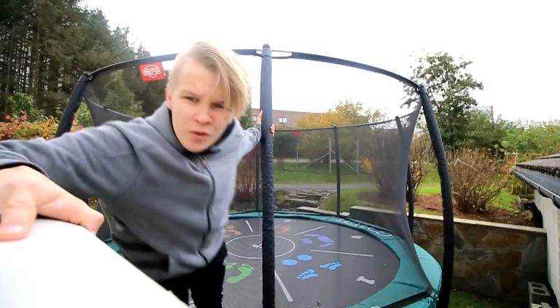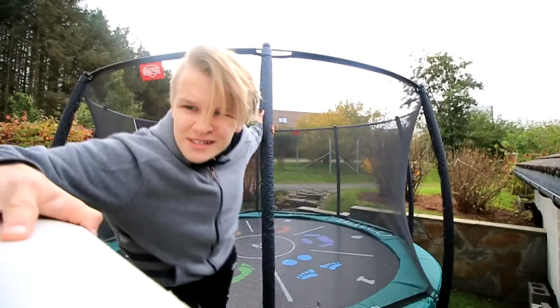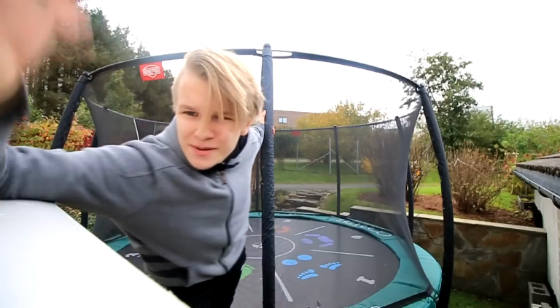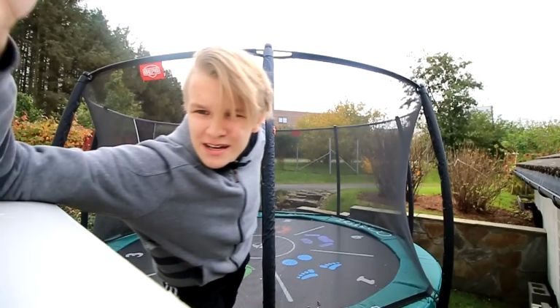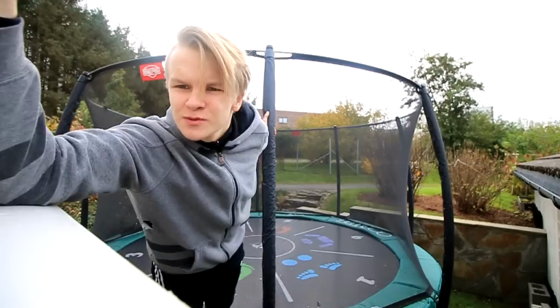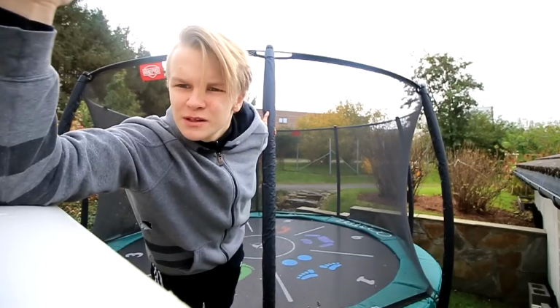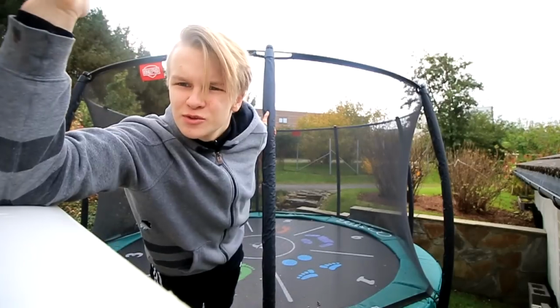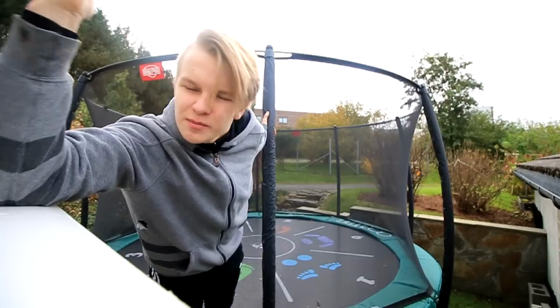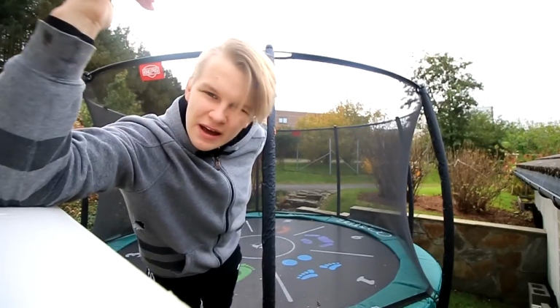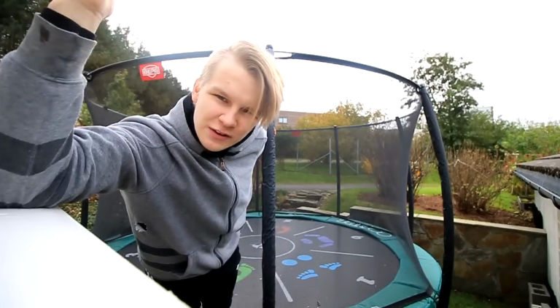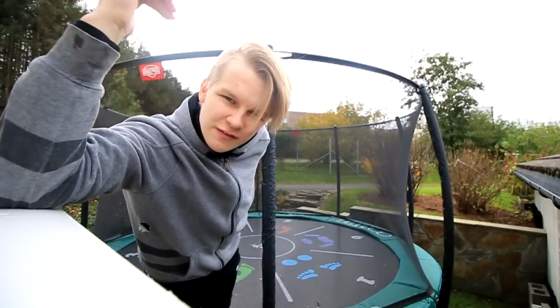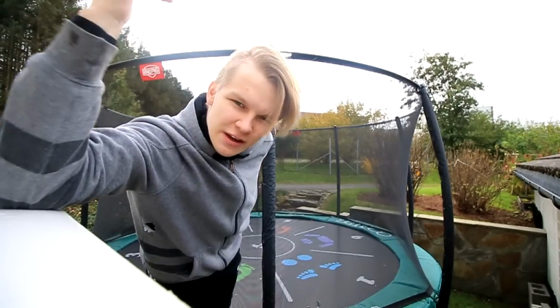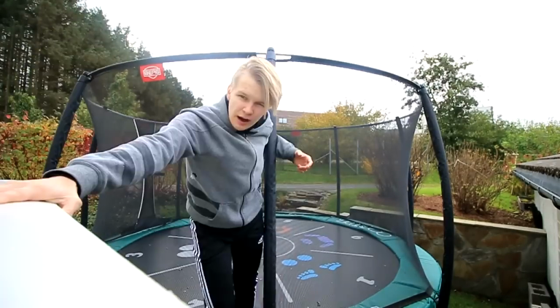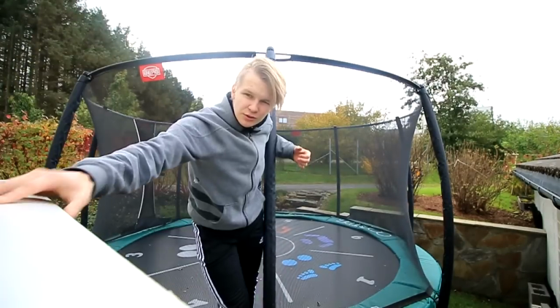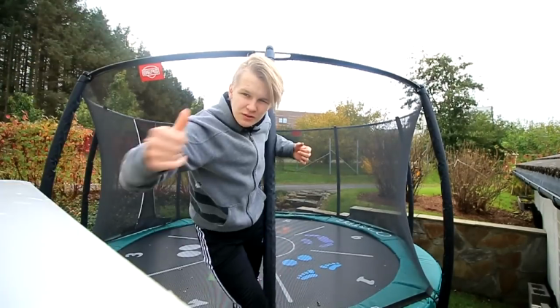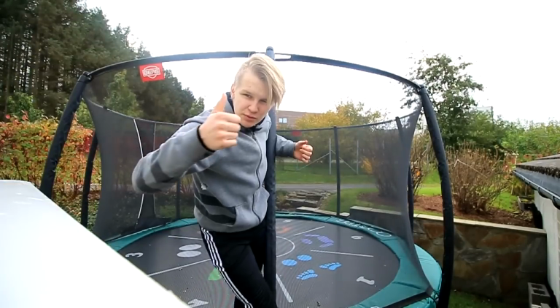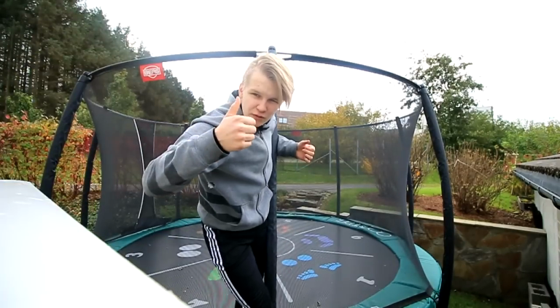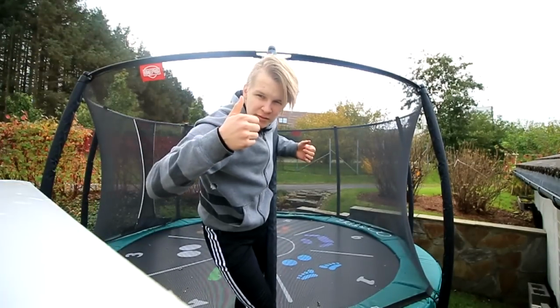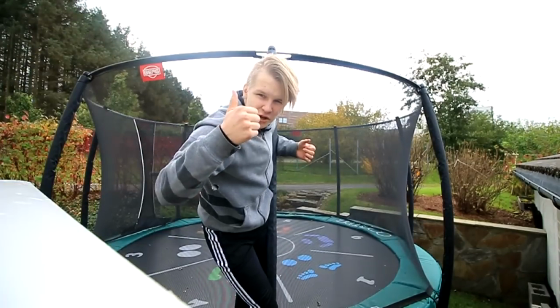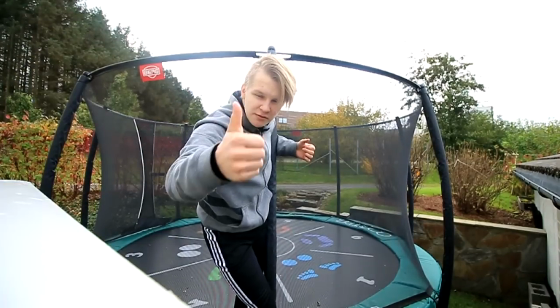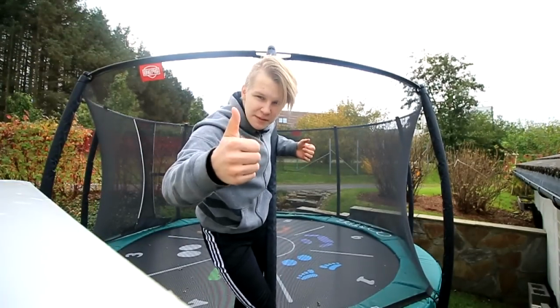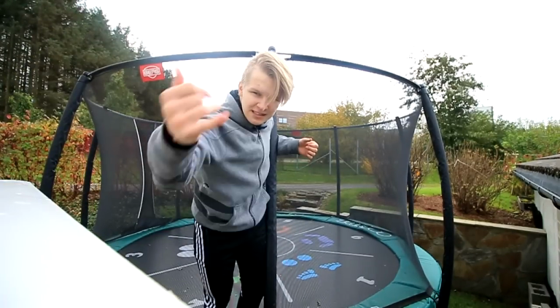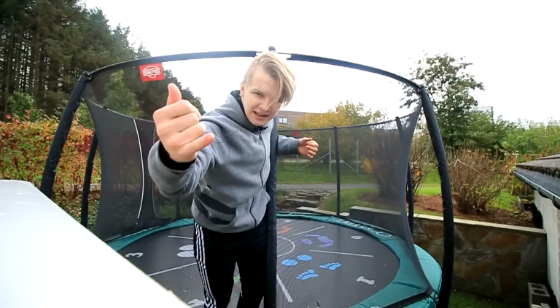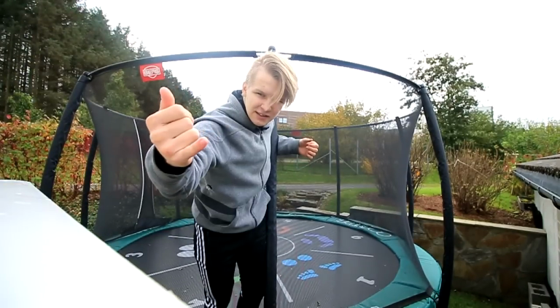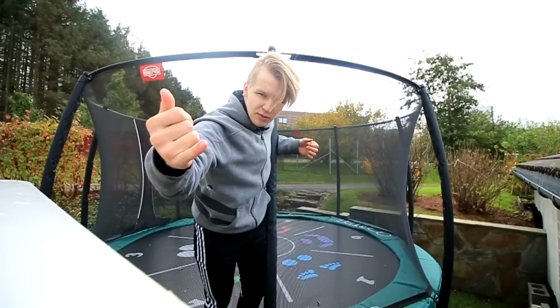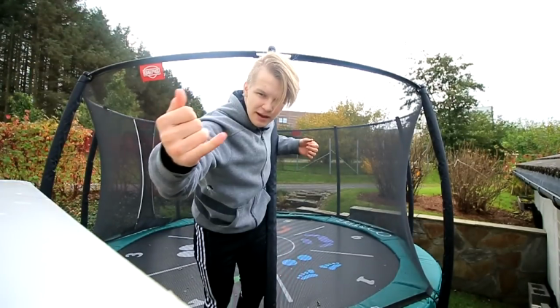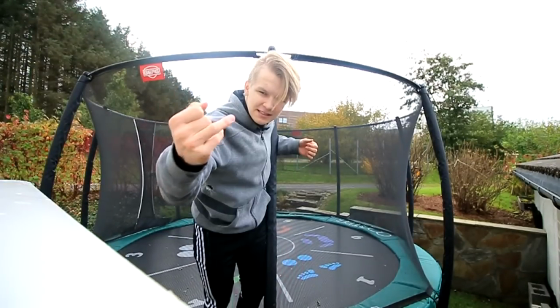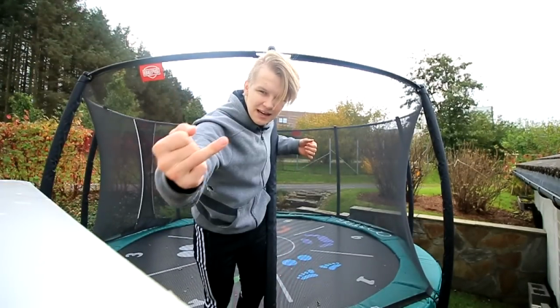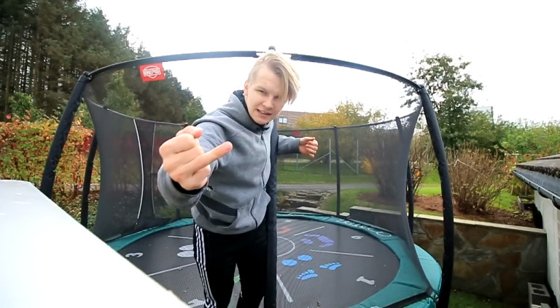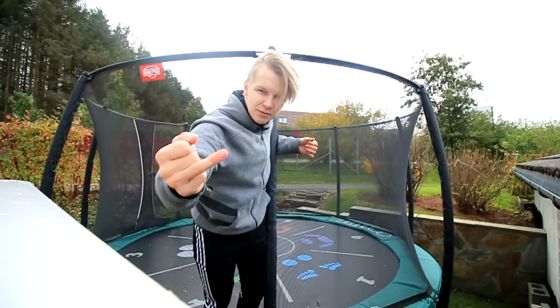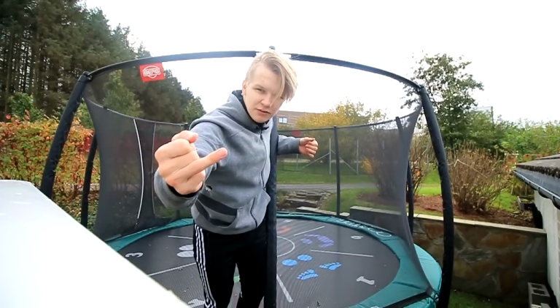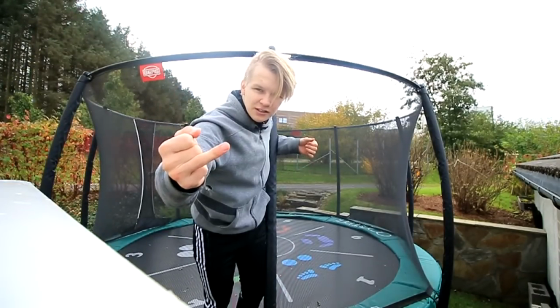What is up guys, welcome to a brand new video. I want to improve my double flip — standing double back and standing double front.